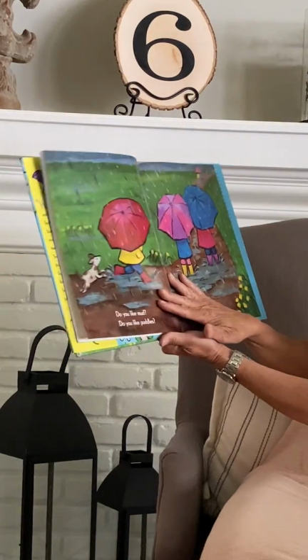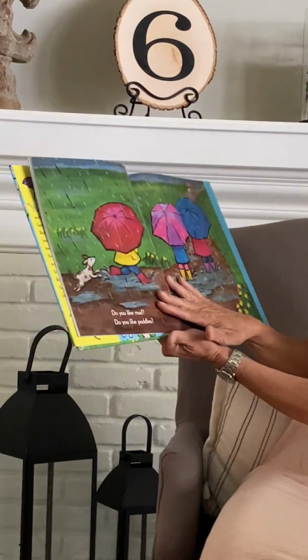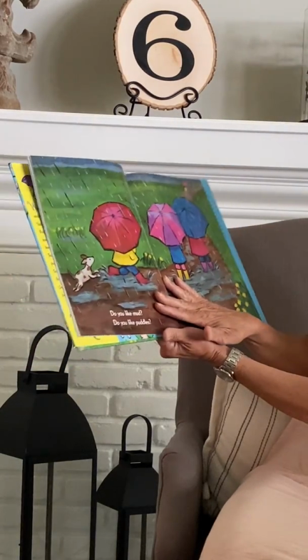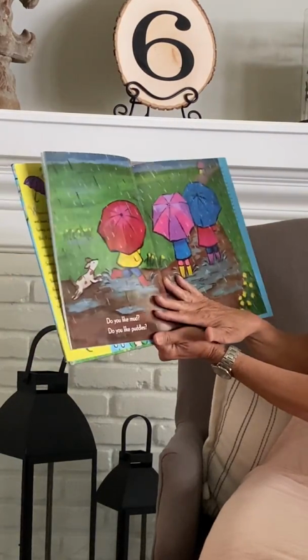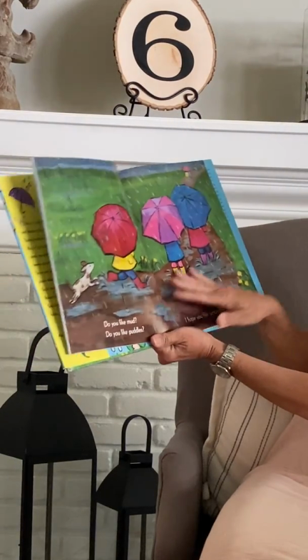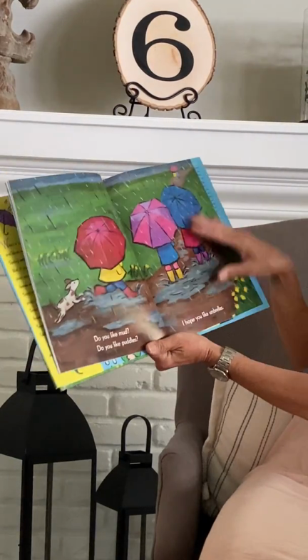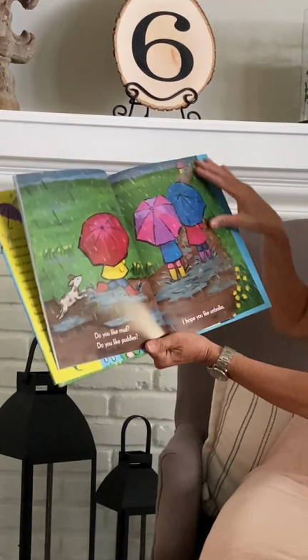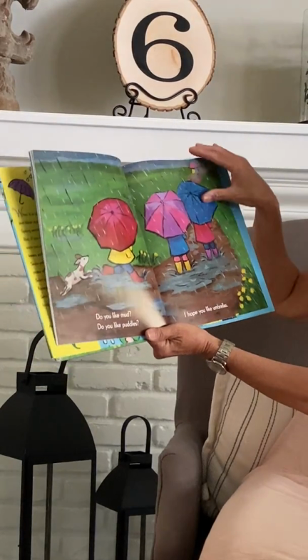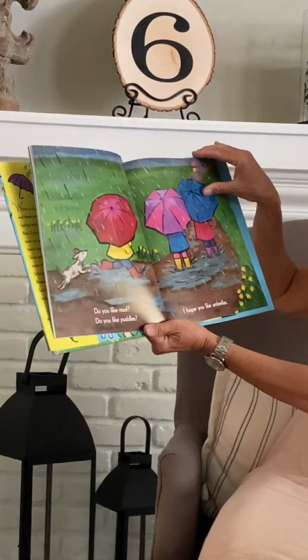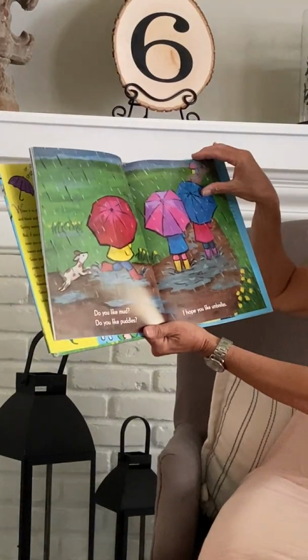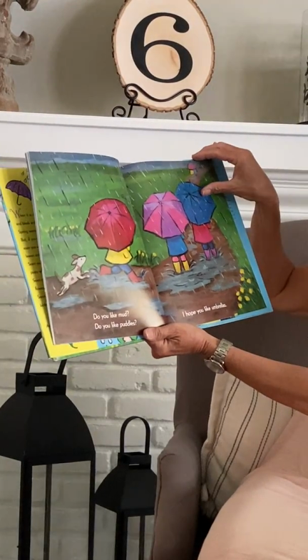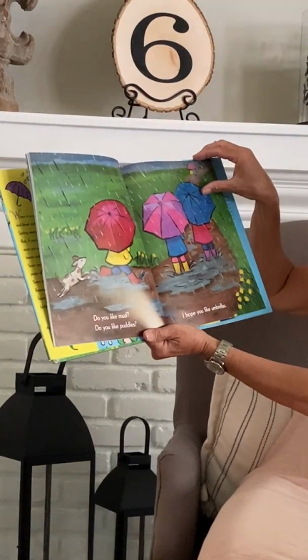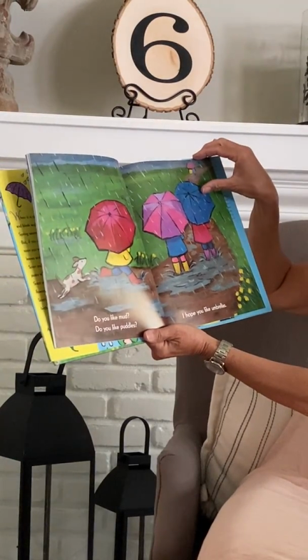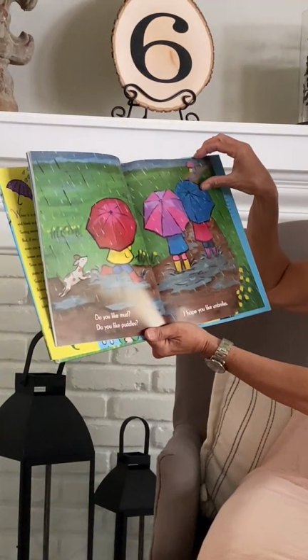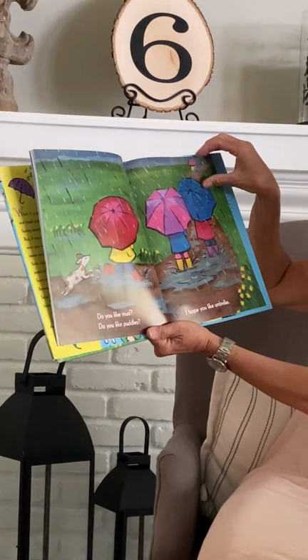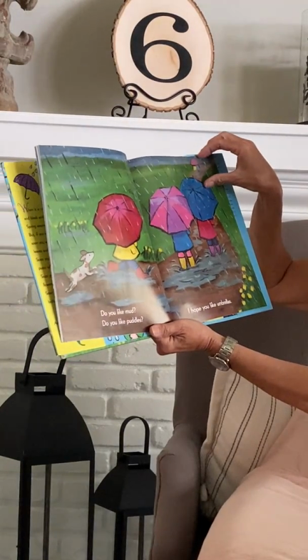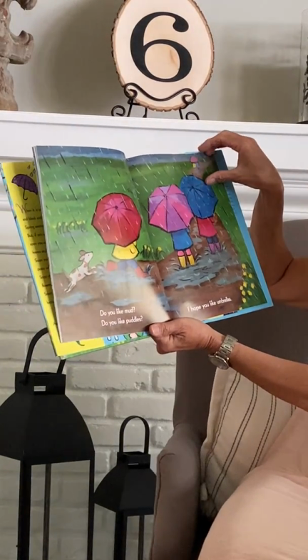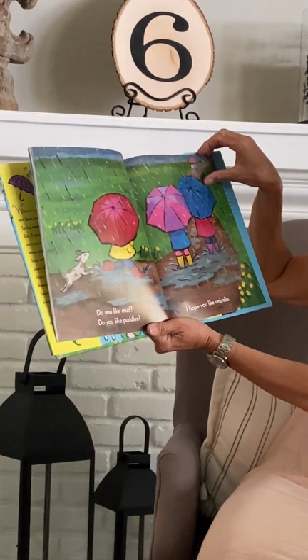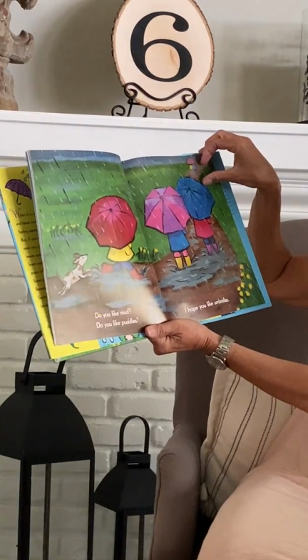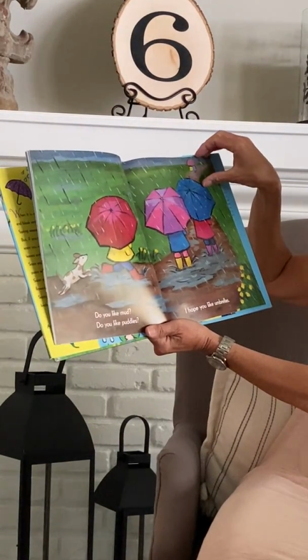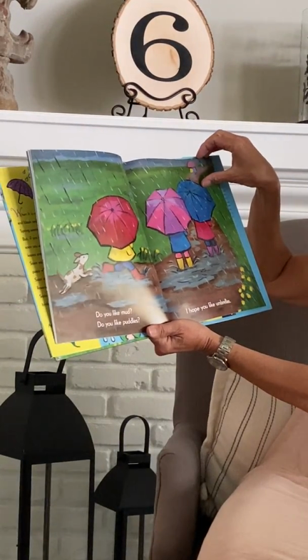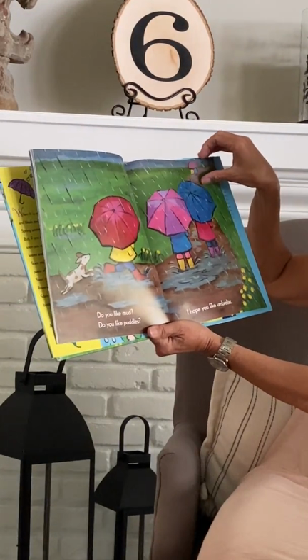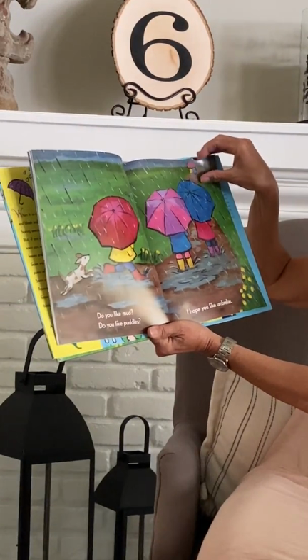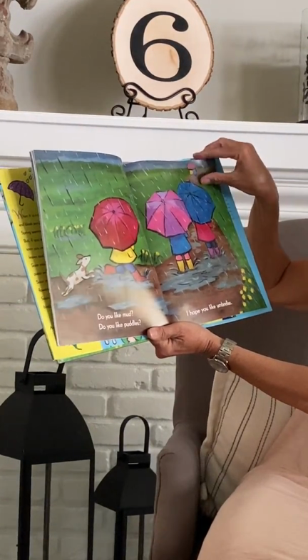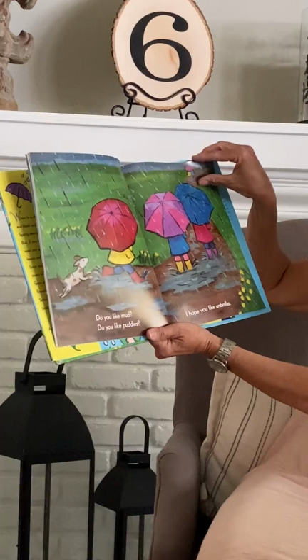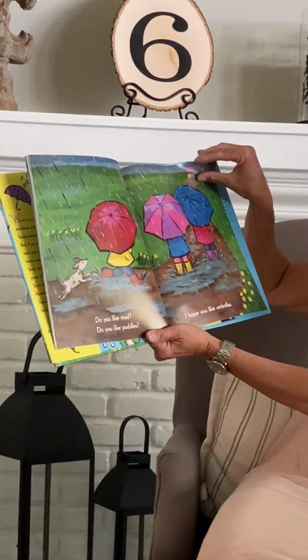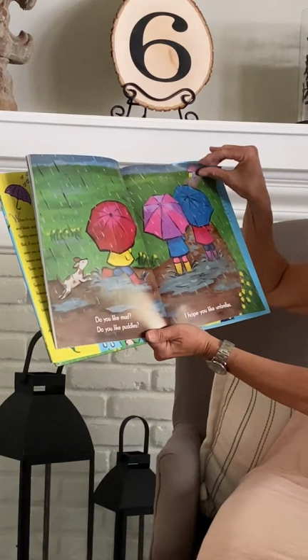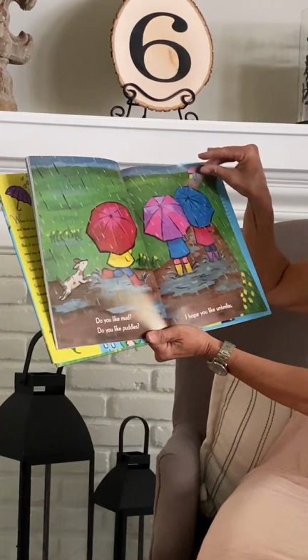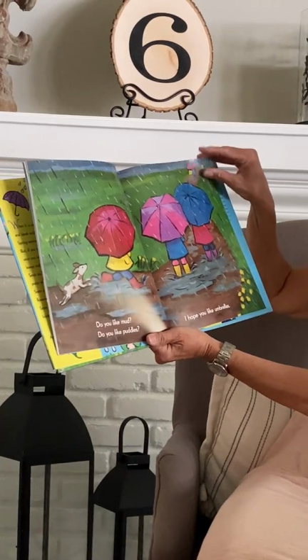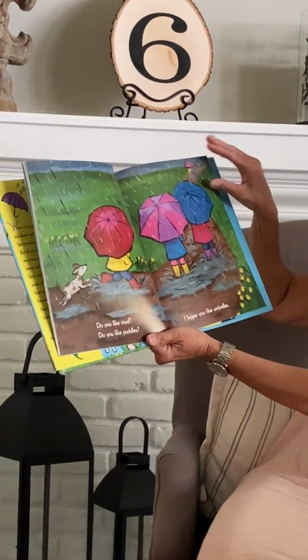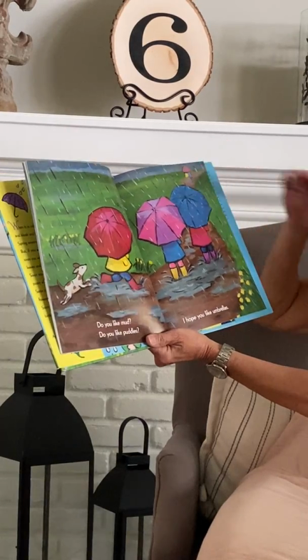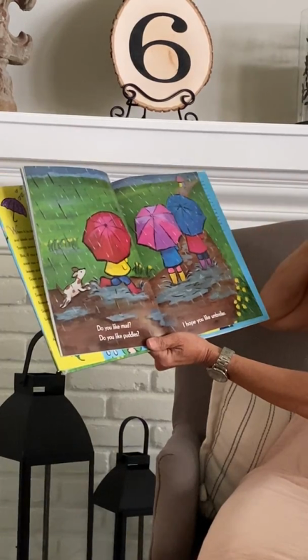Do you like mud? Do you like puddles? I hope you like umbrellas.